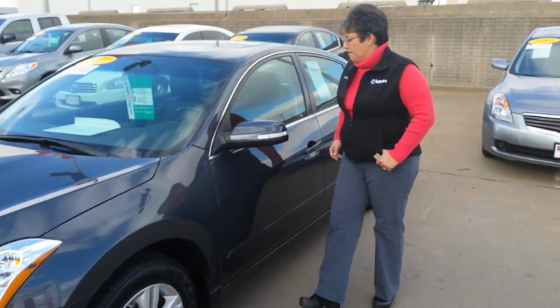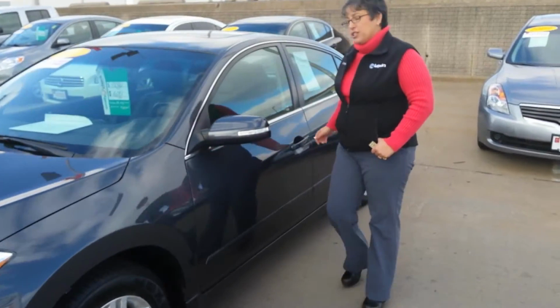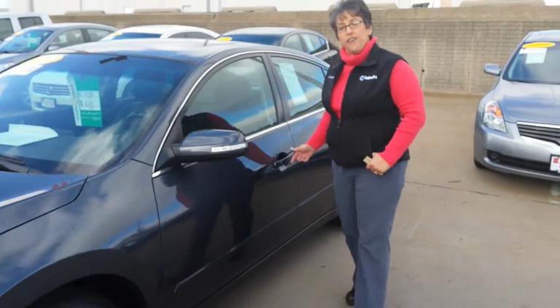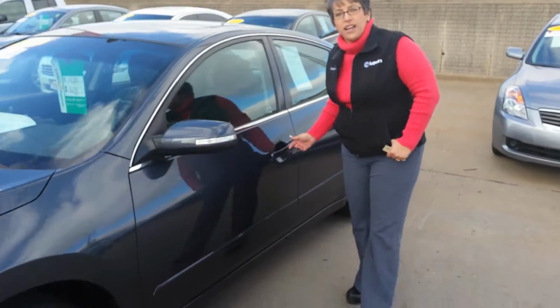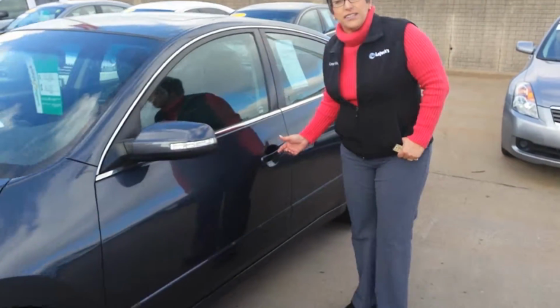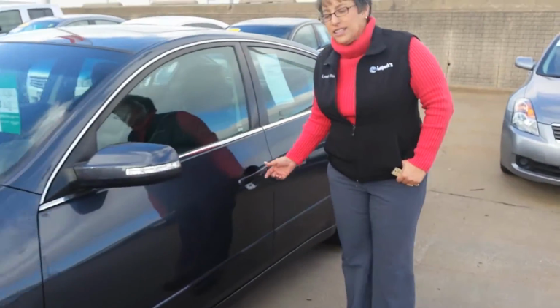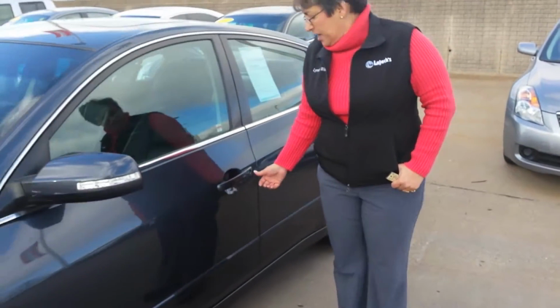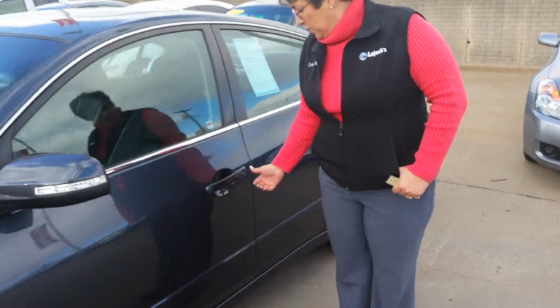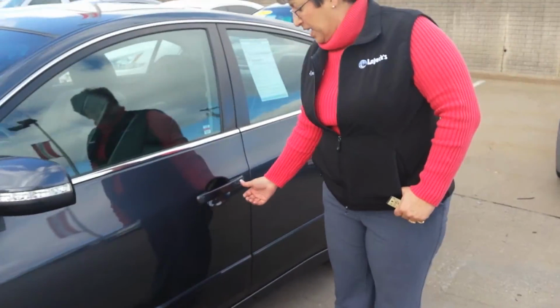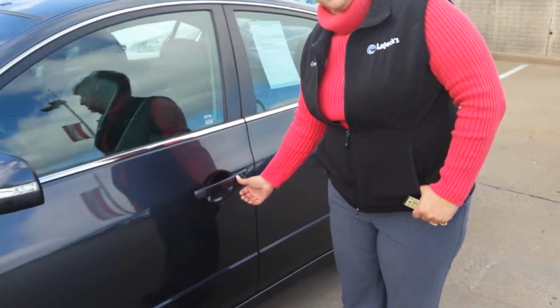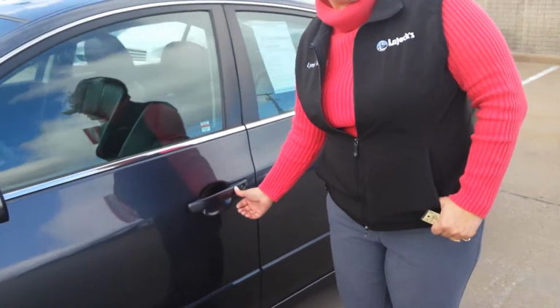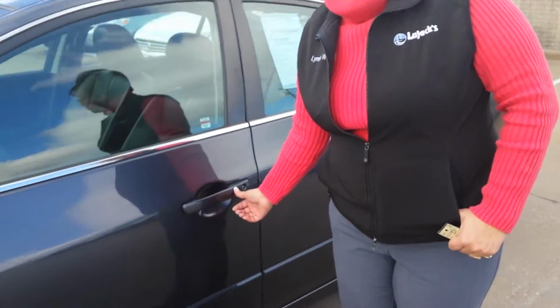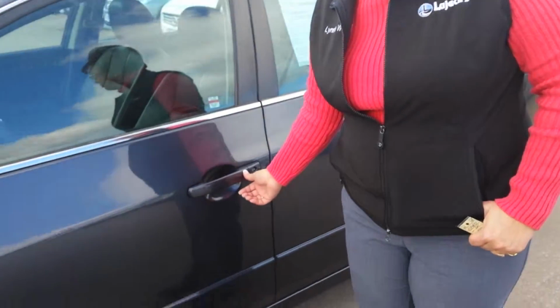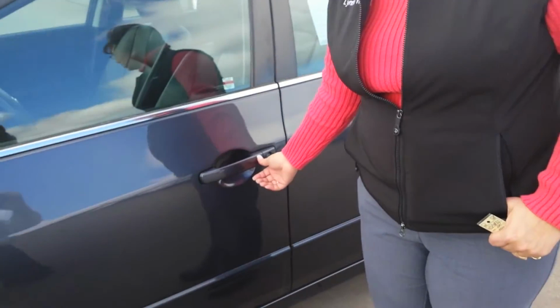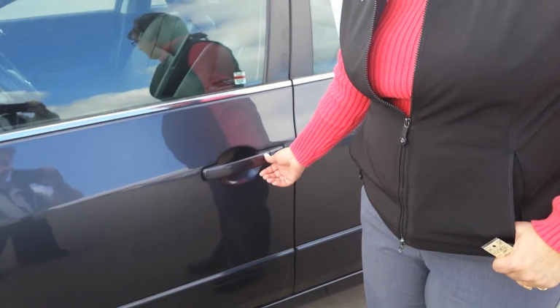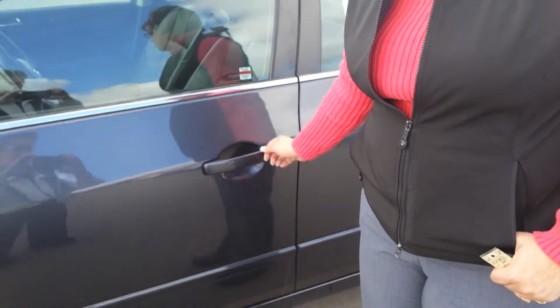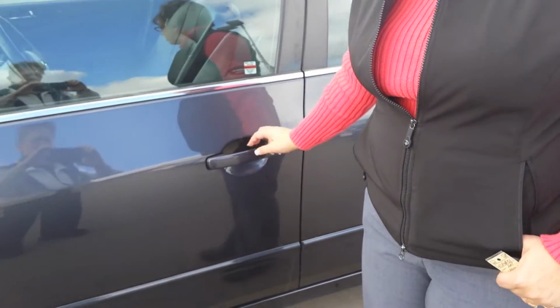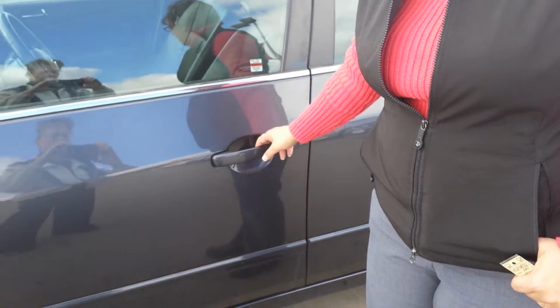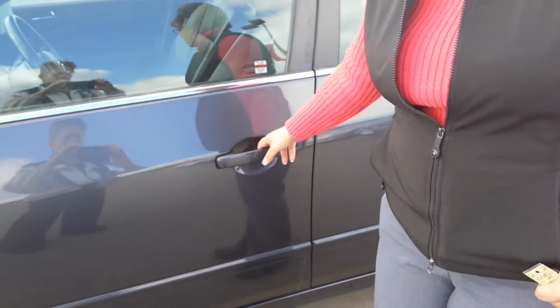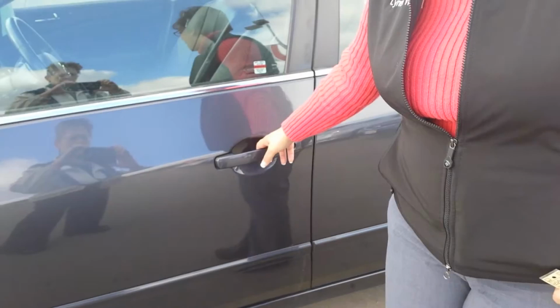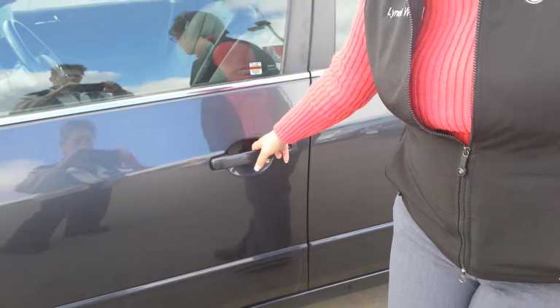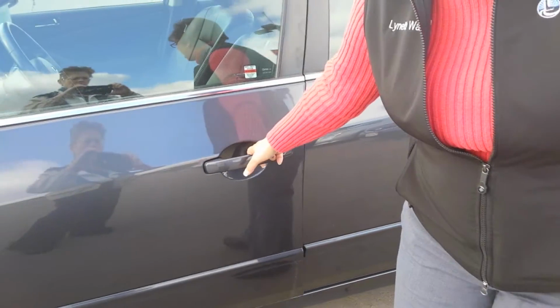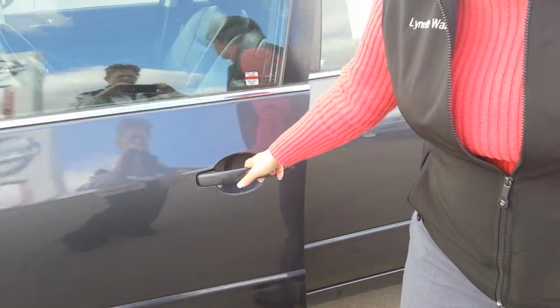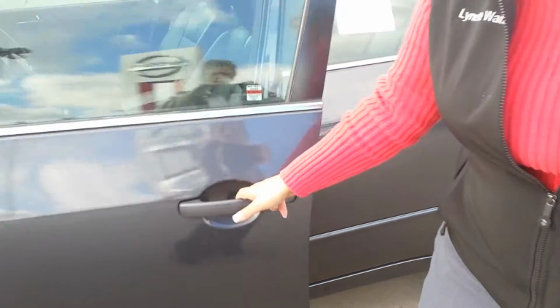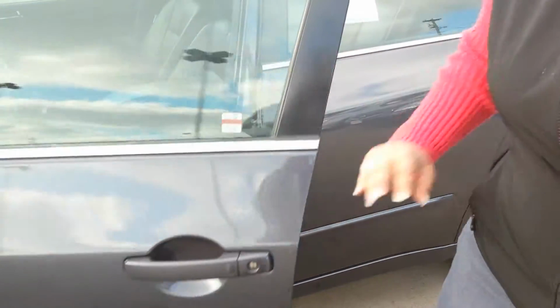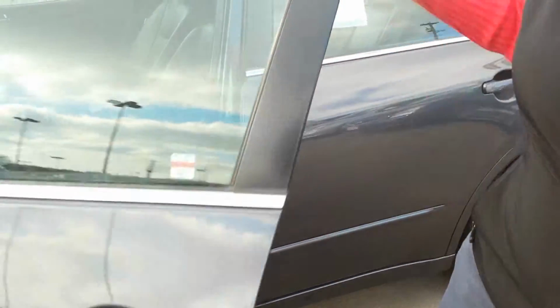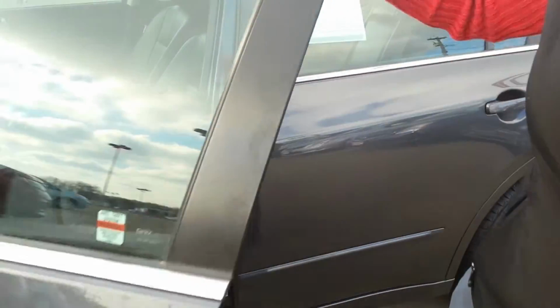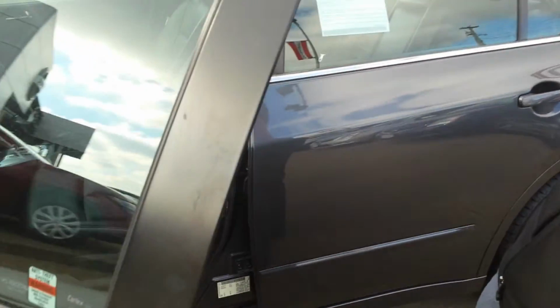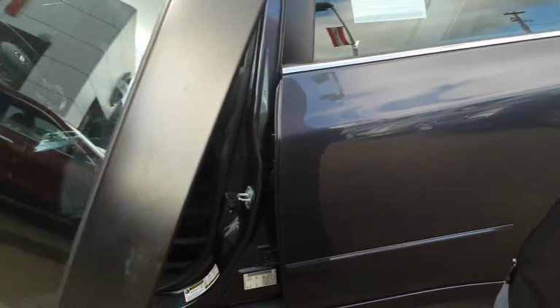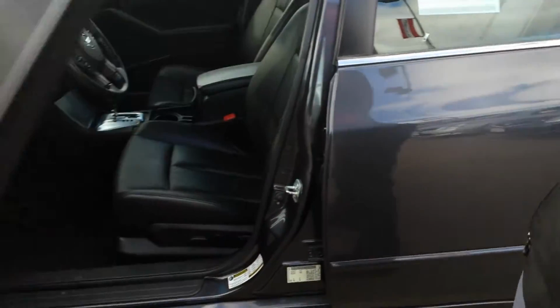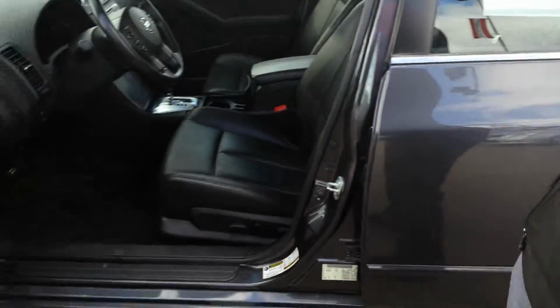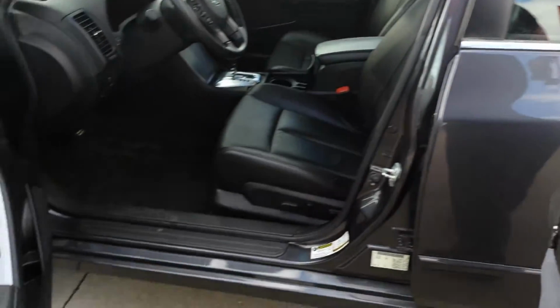First of all, it has the Intelligent Key System. With a push of the button you can lock and unlock your doors — it lets you right inside.